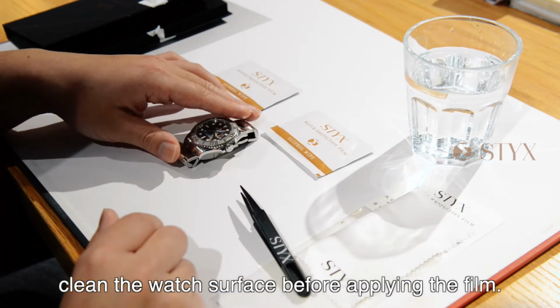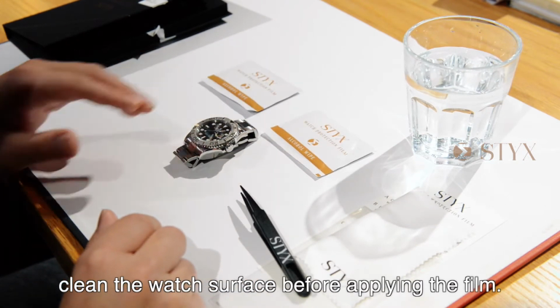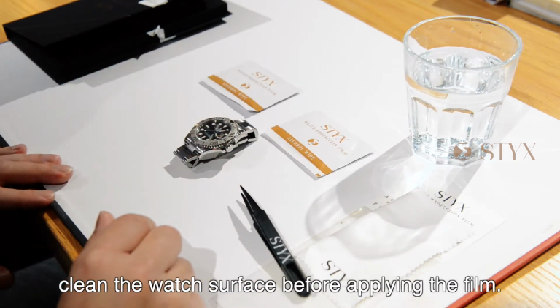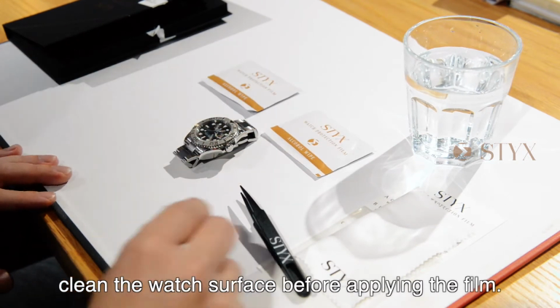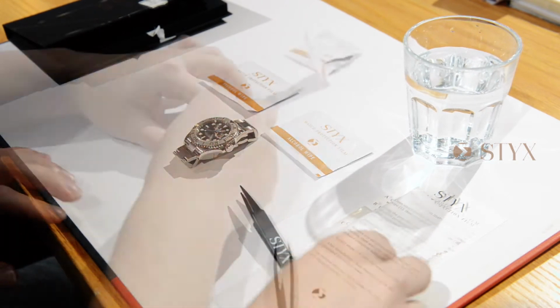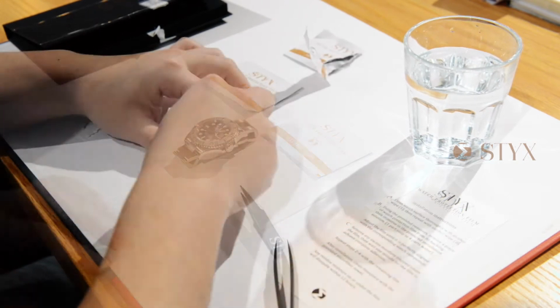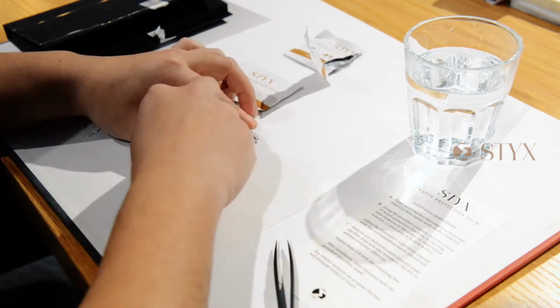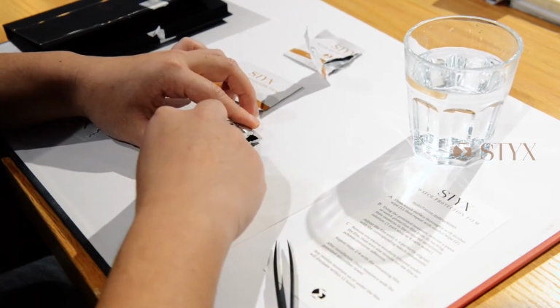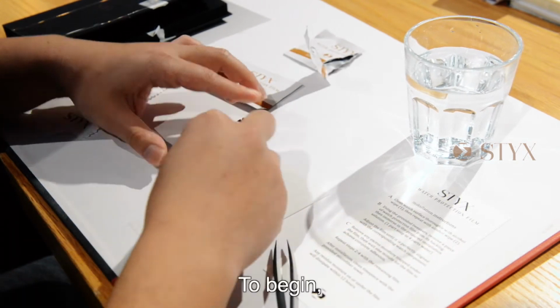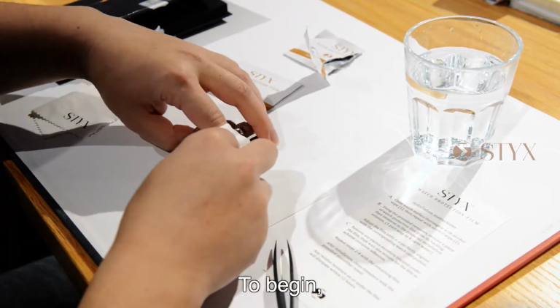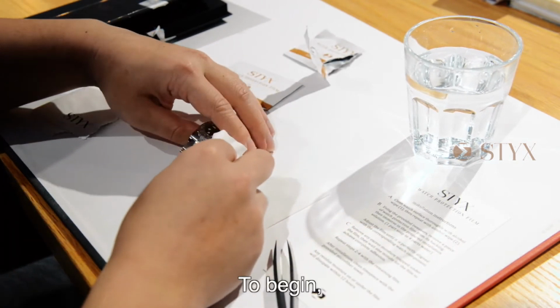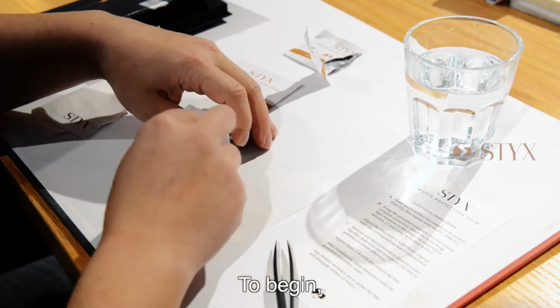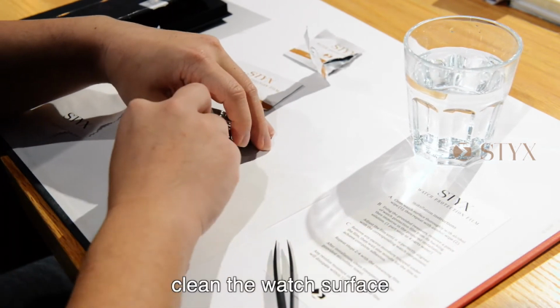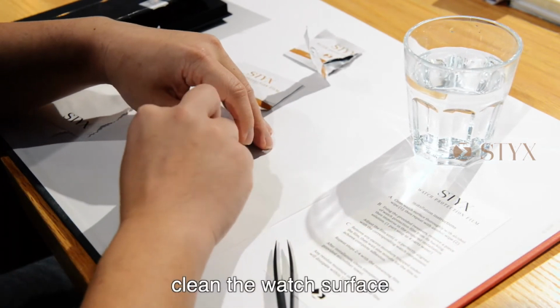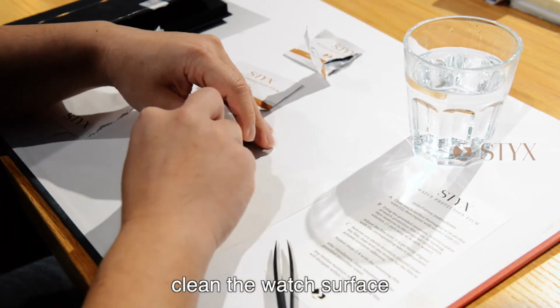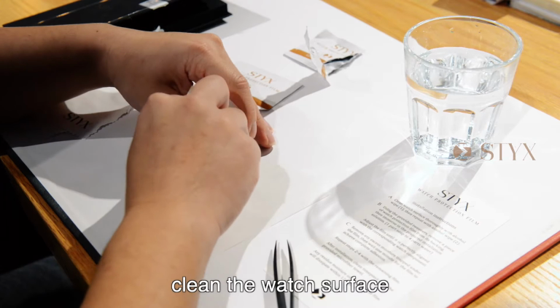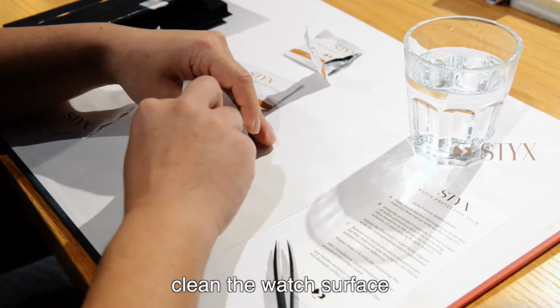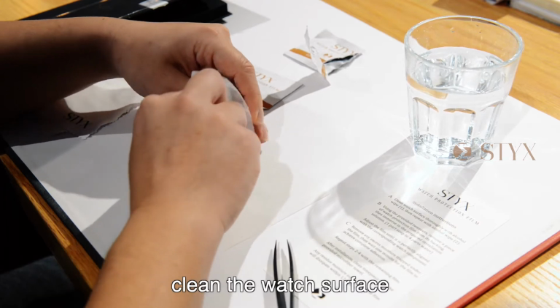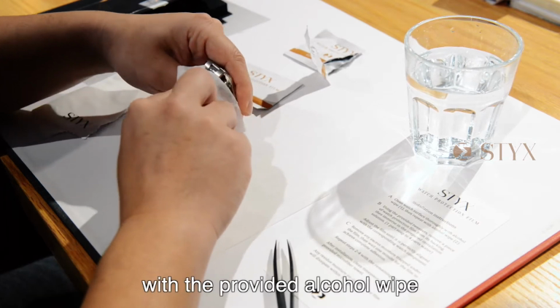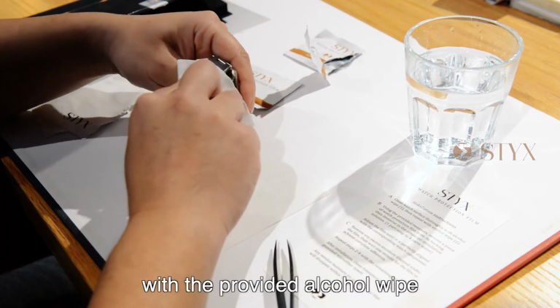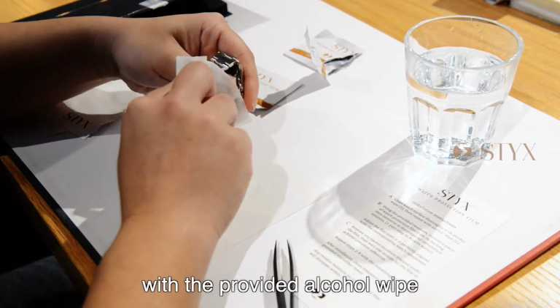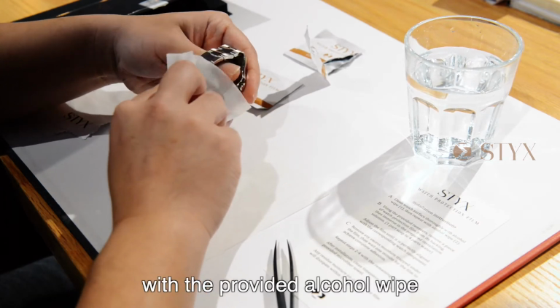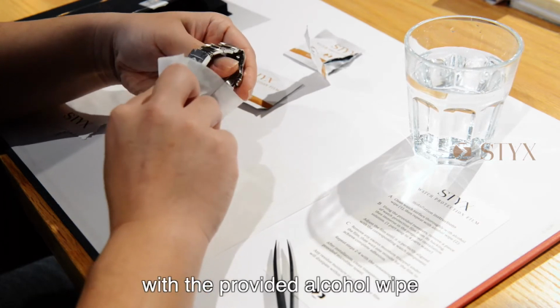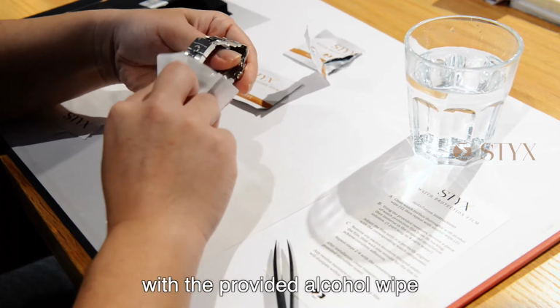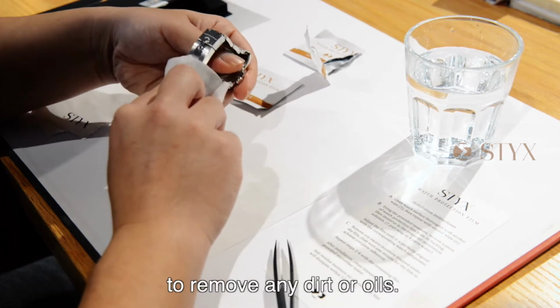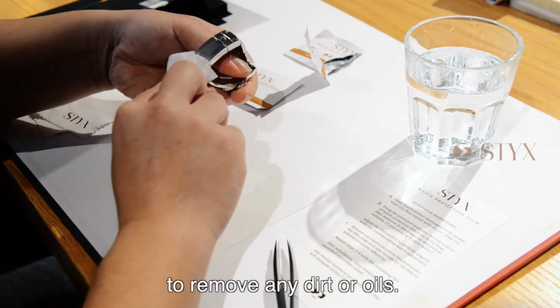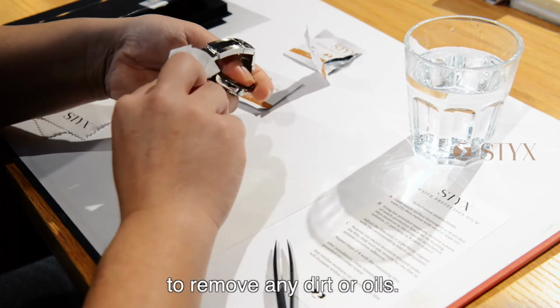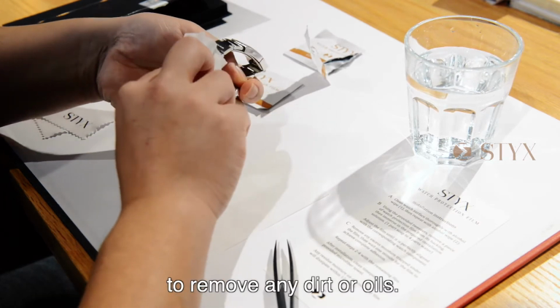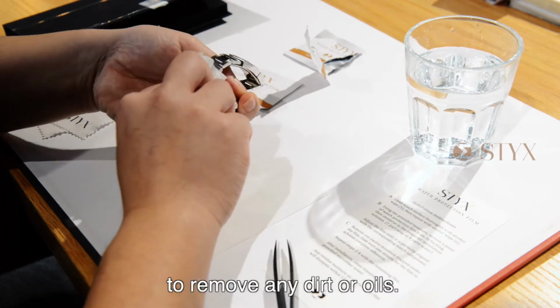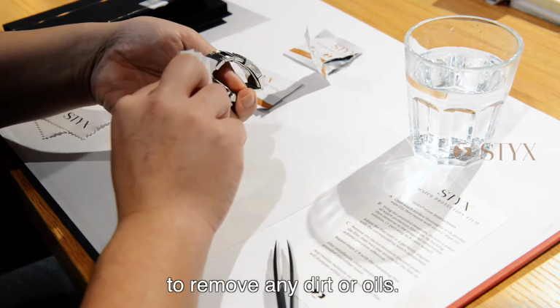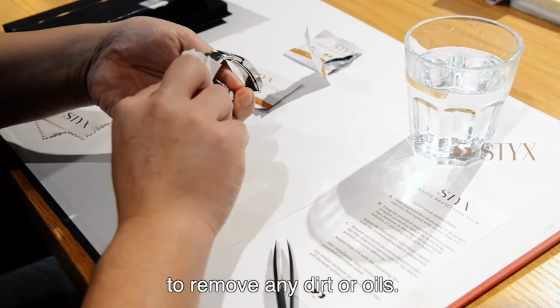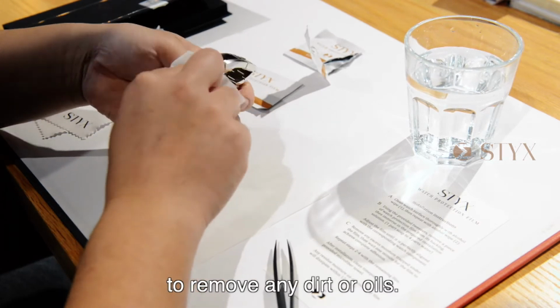To begin, clean the watch surface with the provided alcohol wipe to remove any dirt or oils.